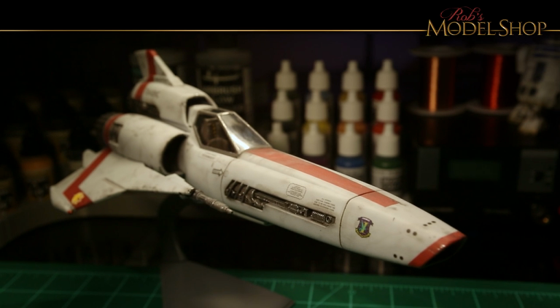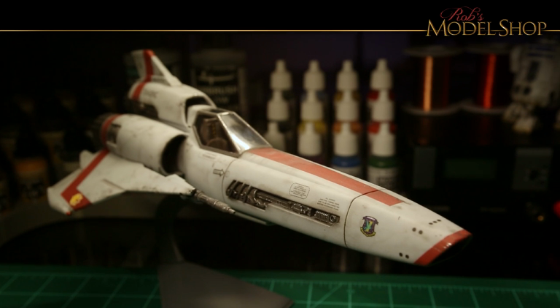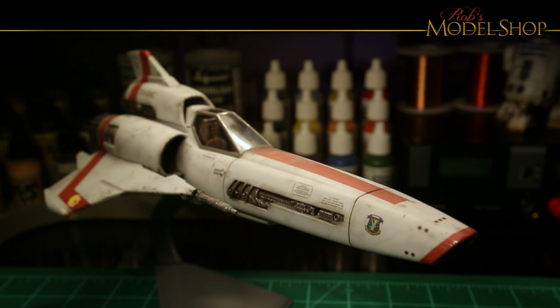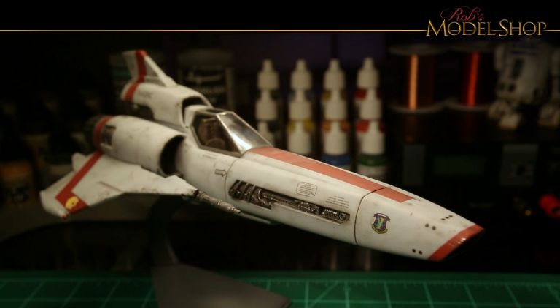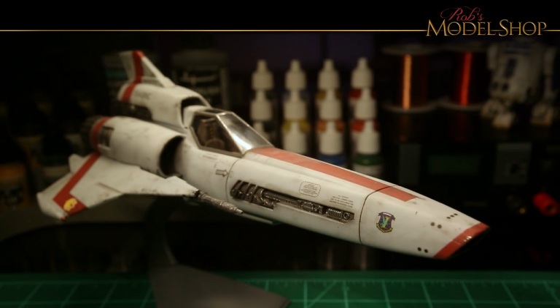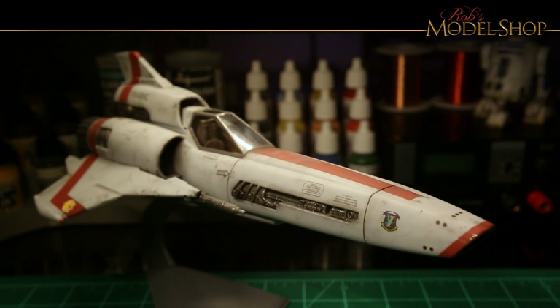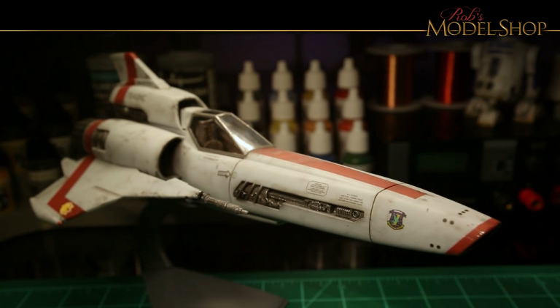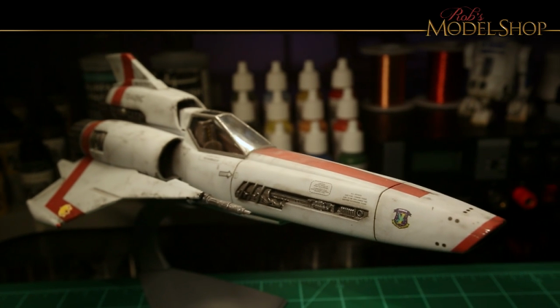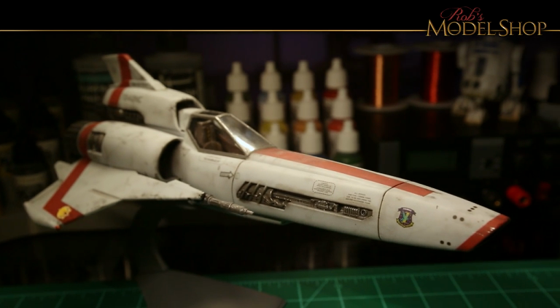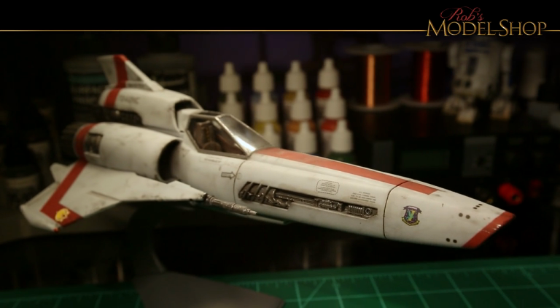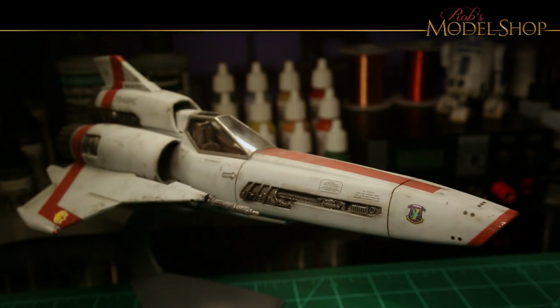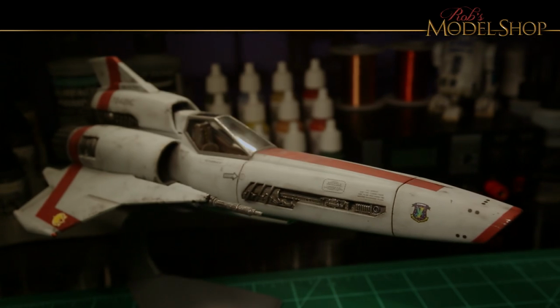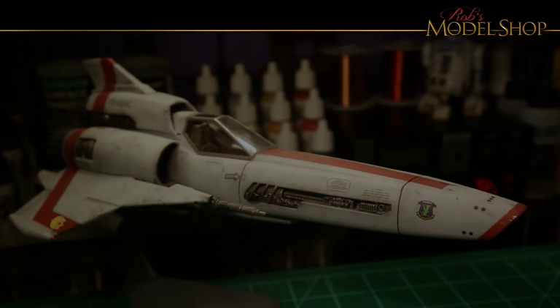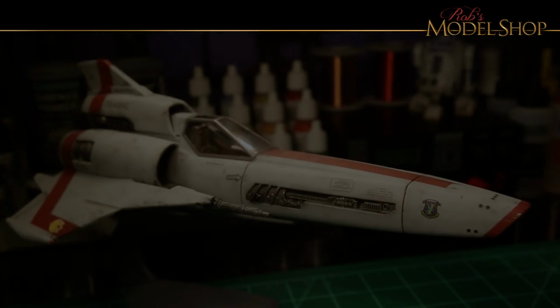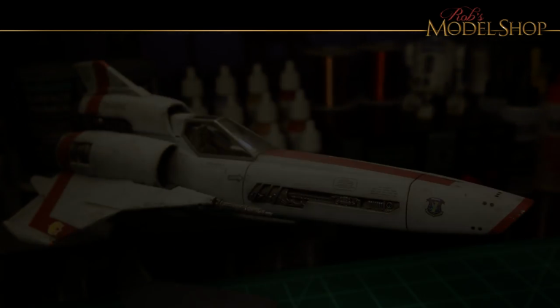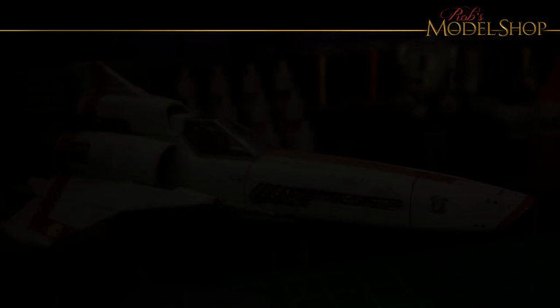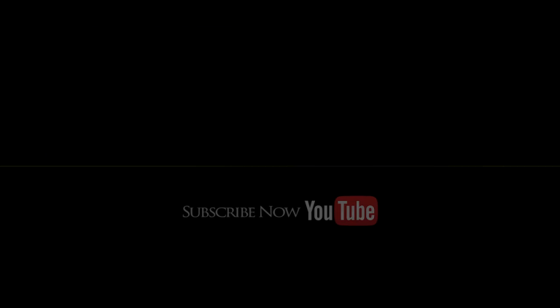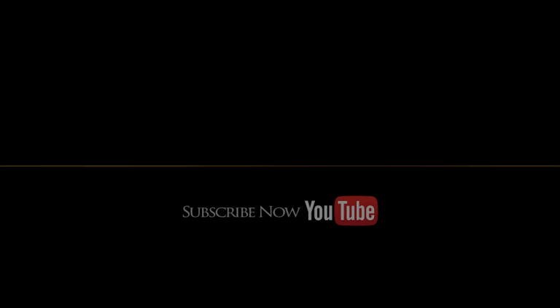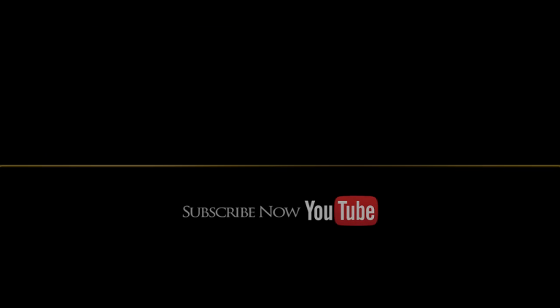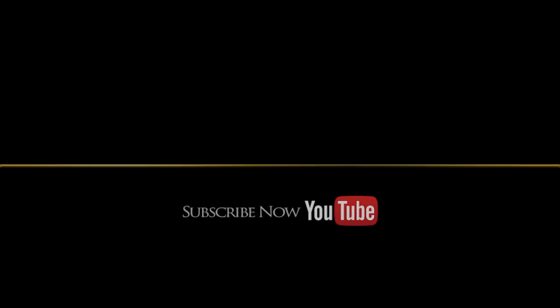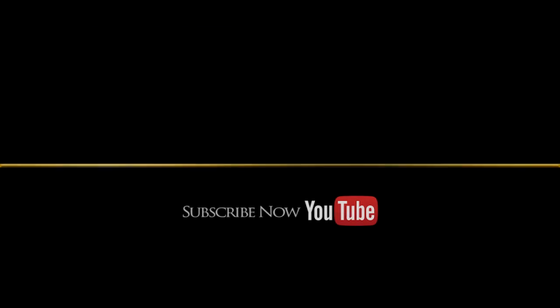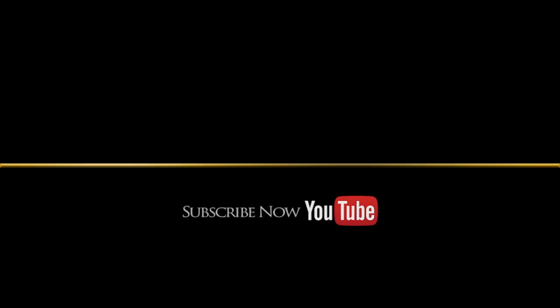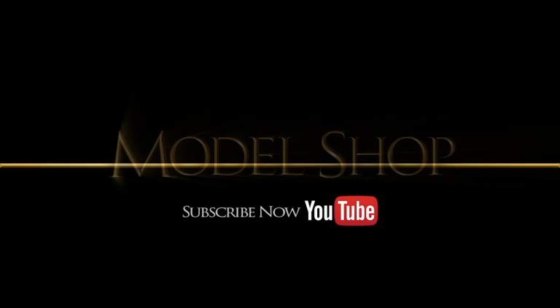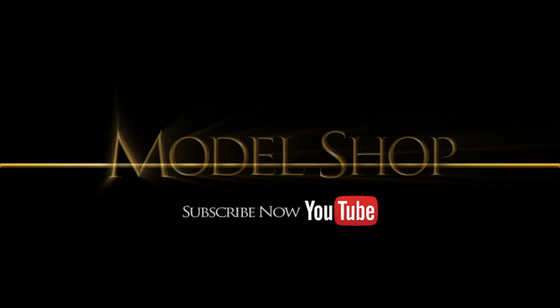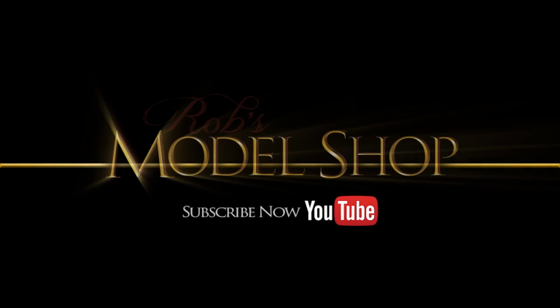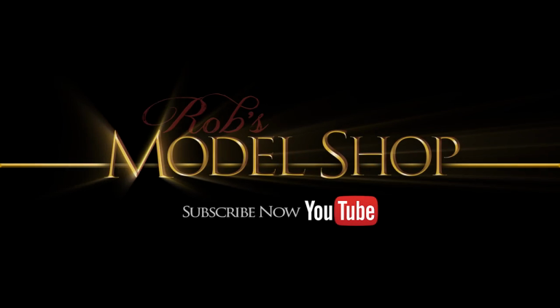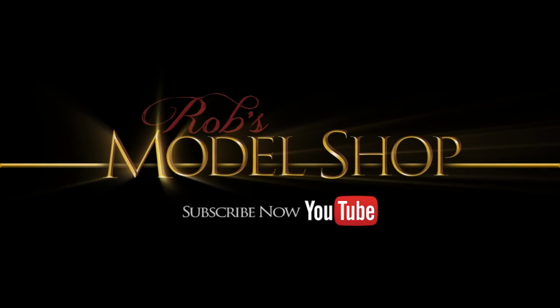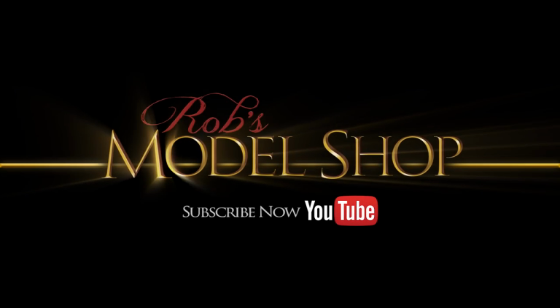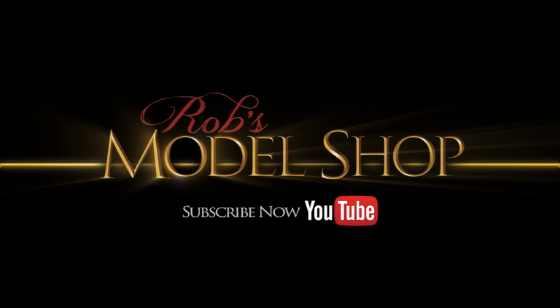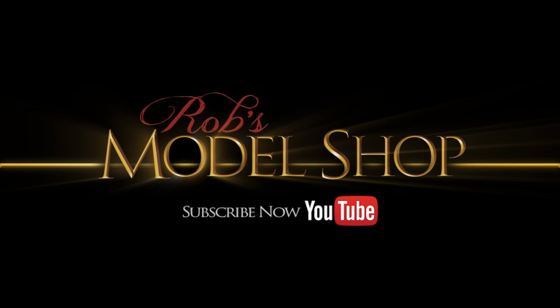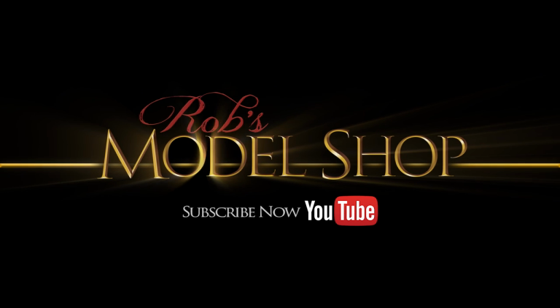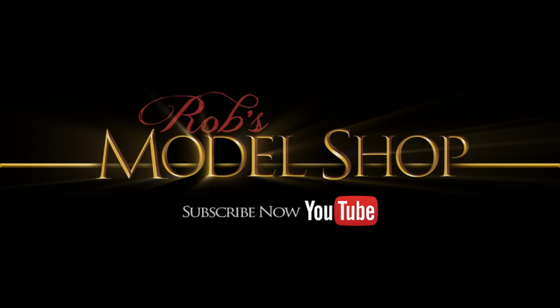Thanks a lot for watching. Be sure to subscribe and like it if you liked it. I'll see you next time.